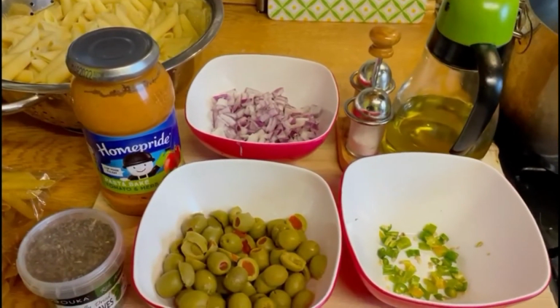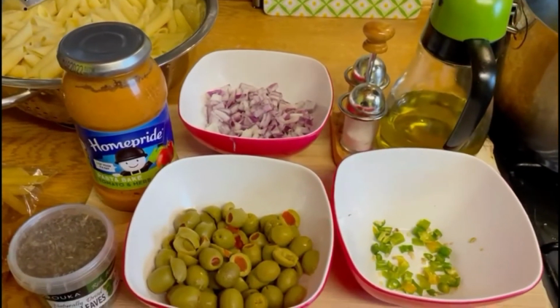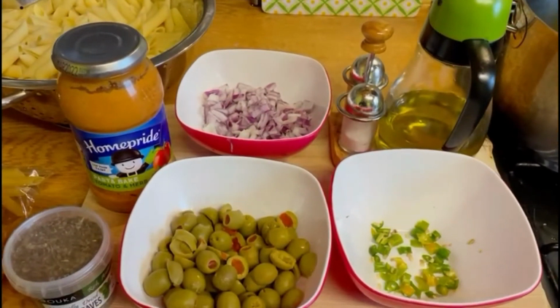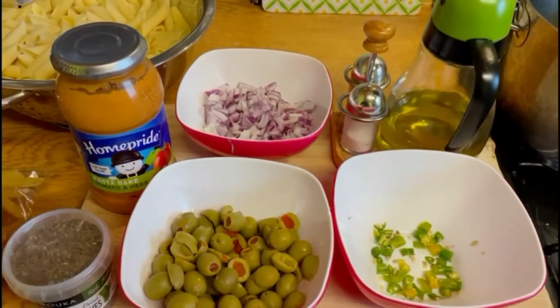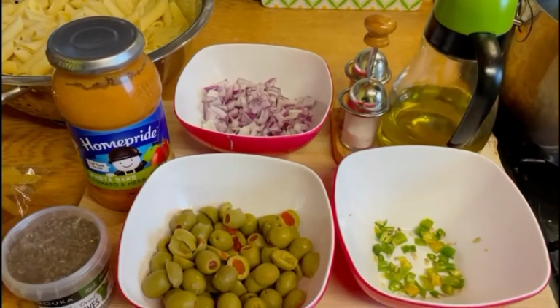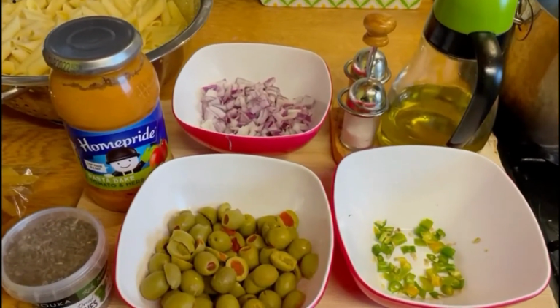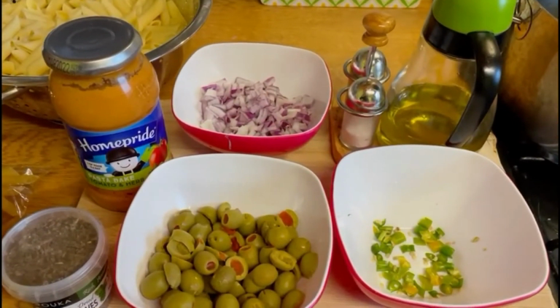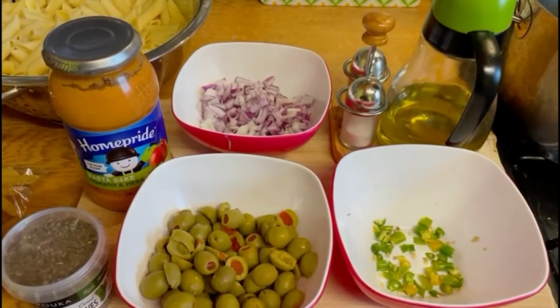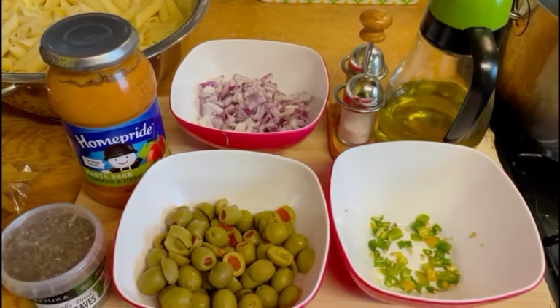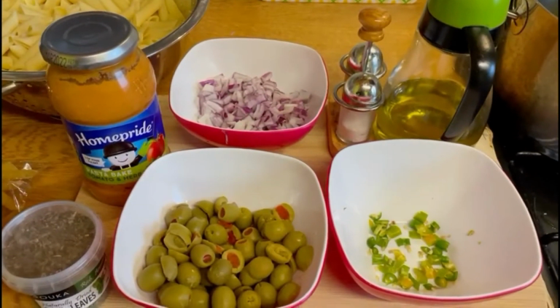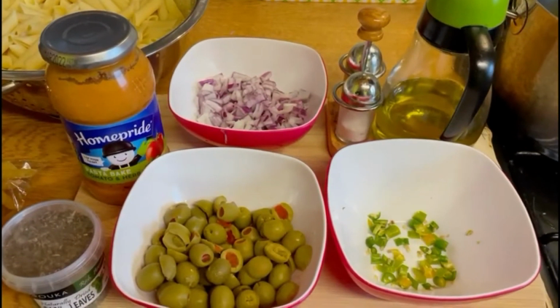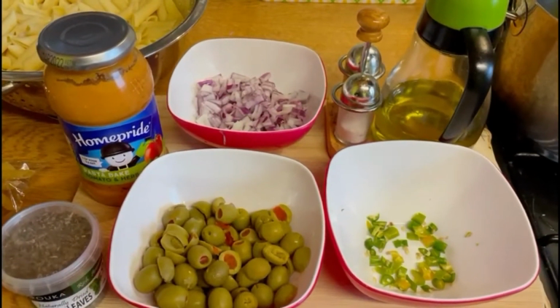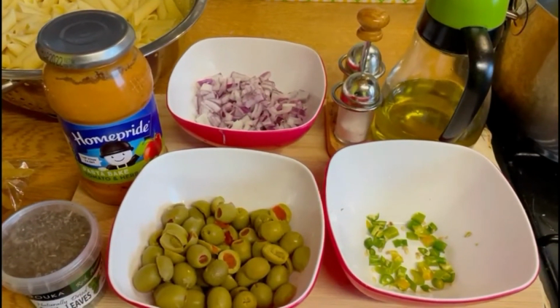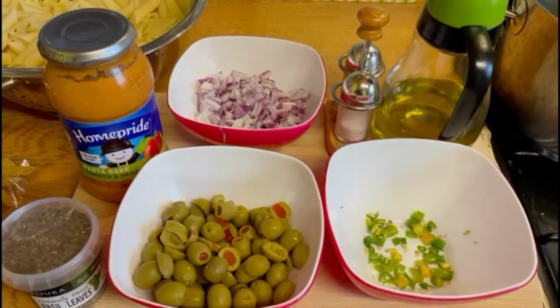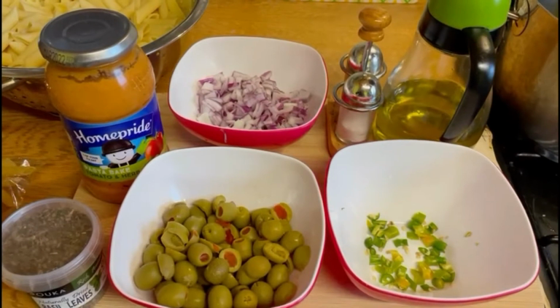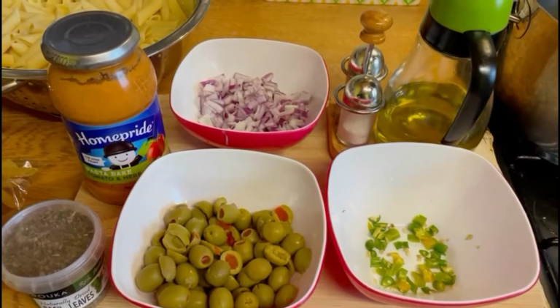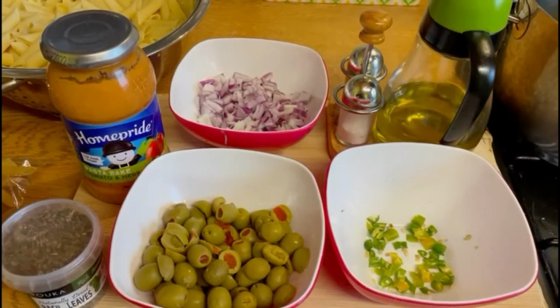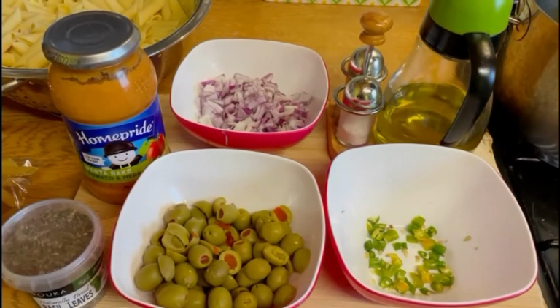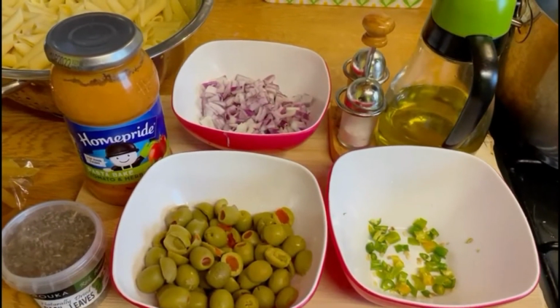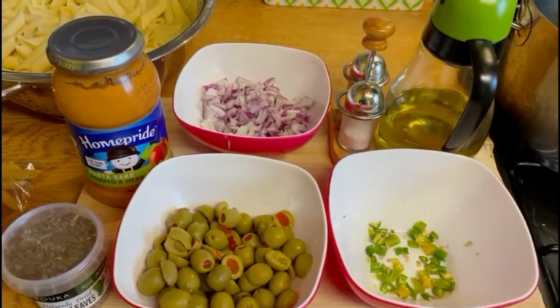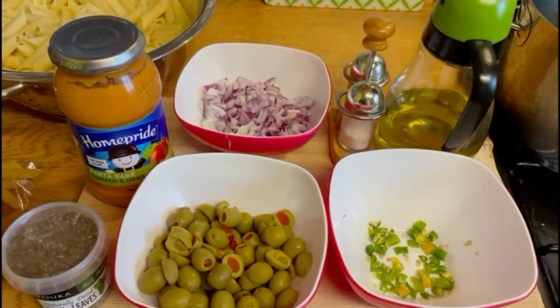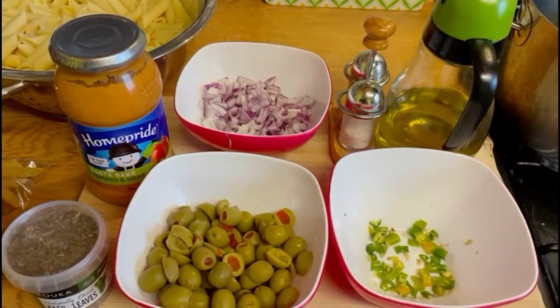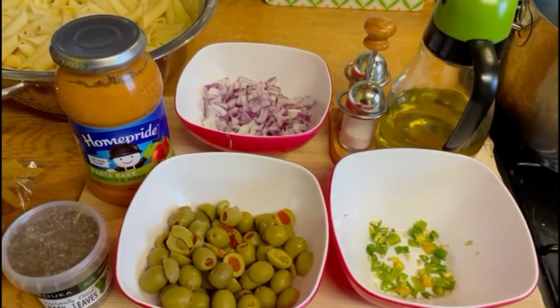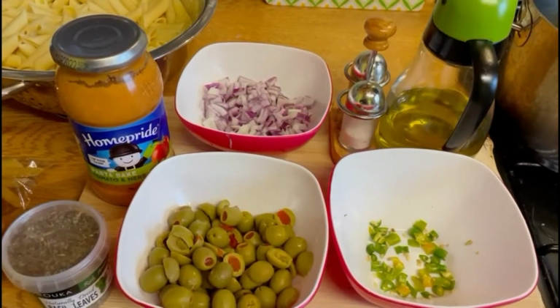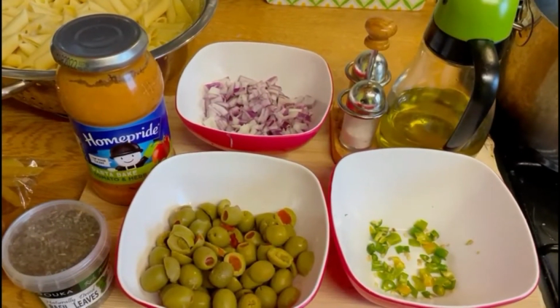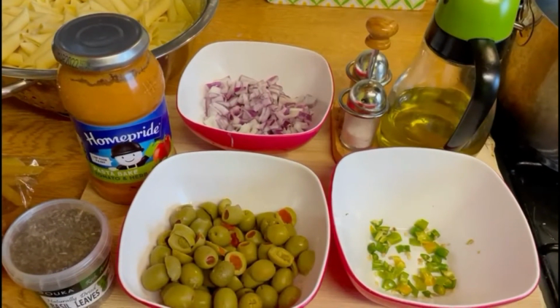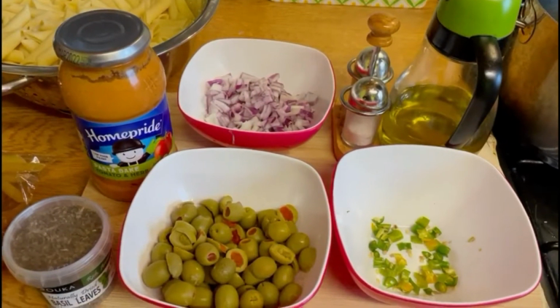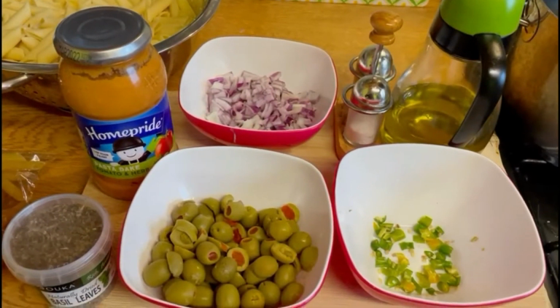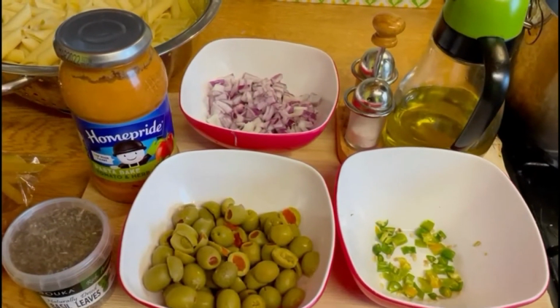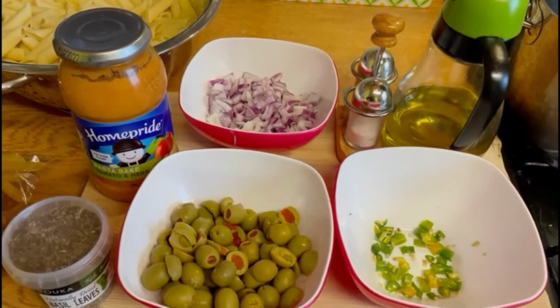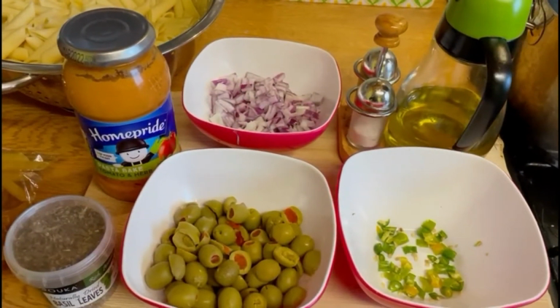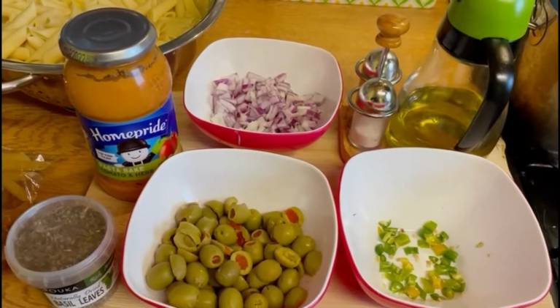Assalamu alaikum. Today I am going to share a very basic pasta recipe. I hope you will enjoy it. Let's start.